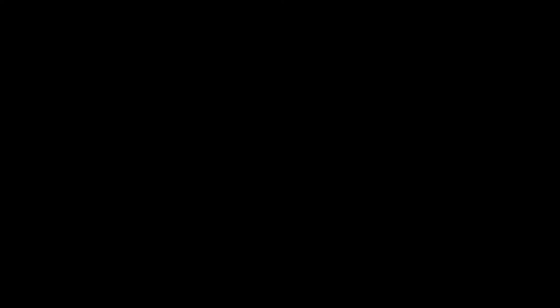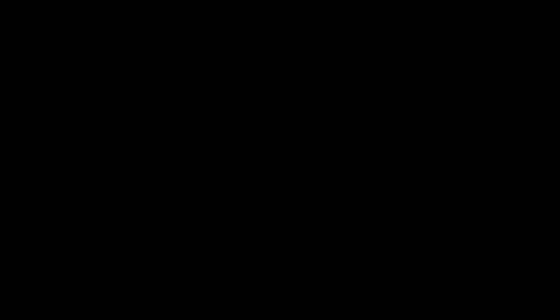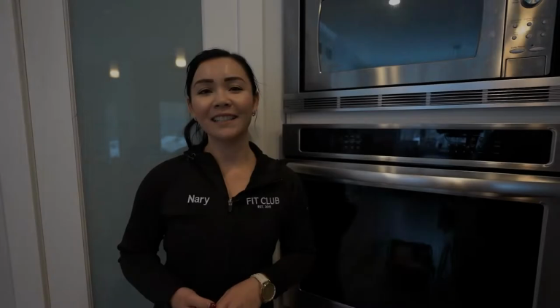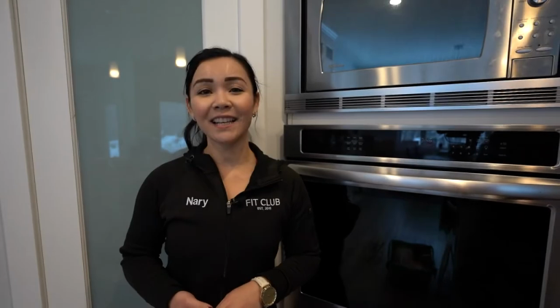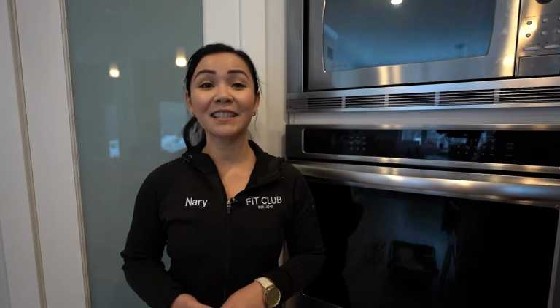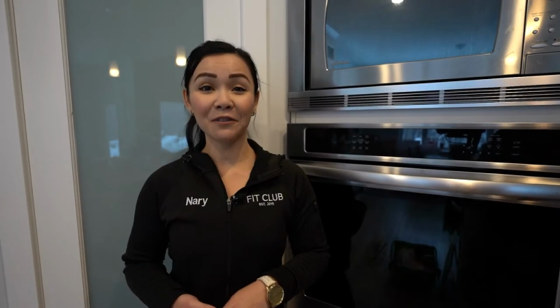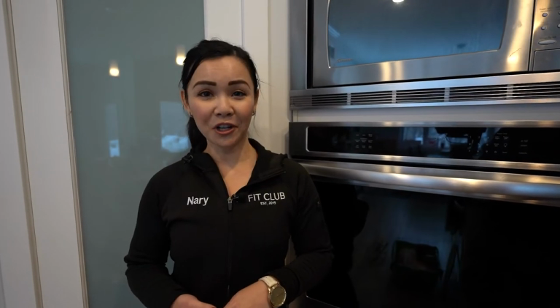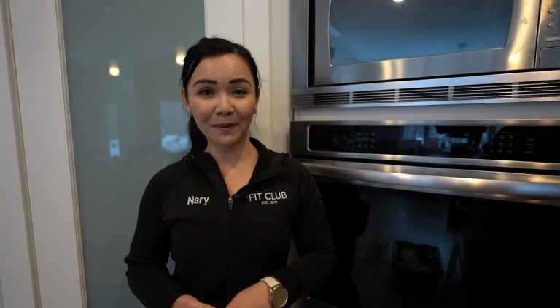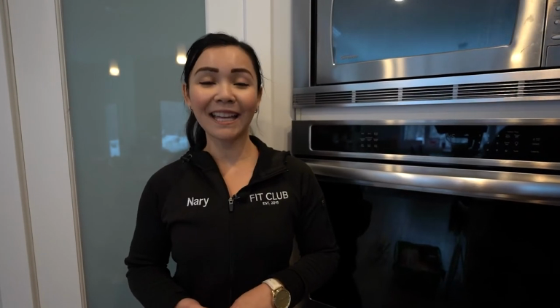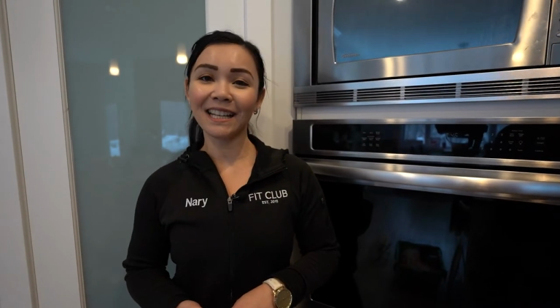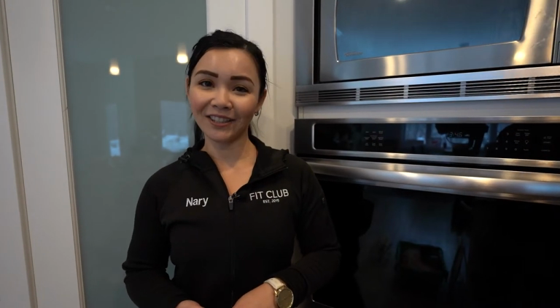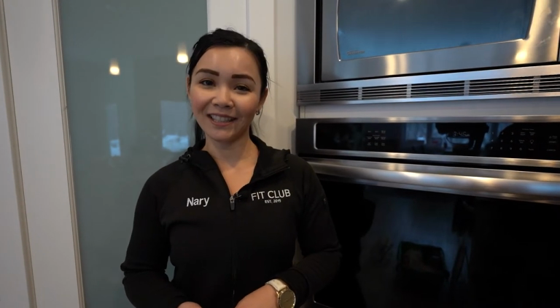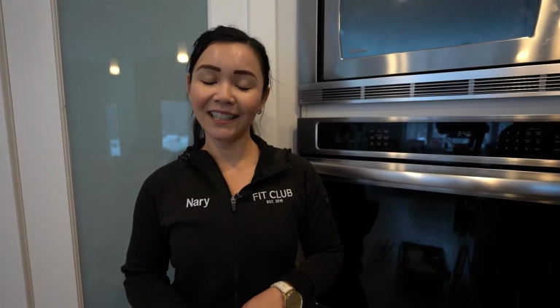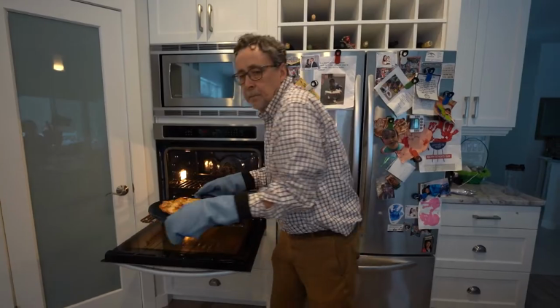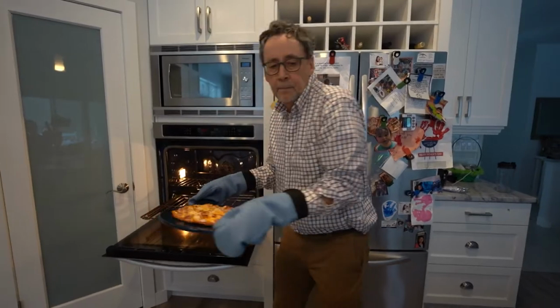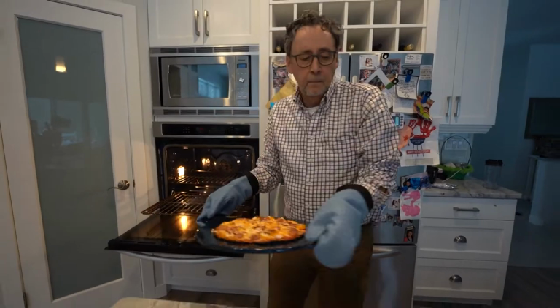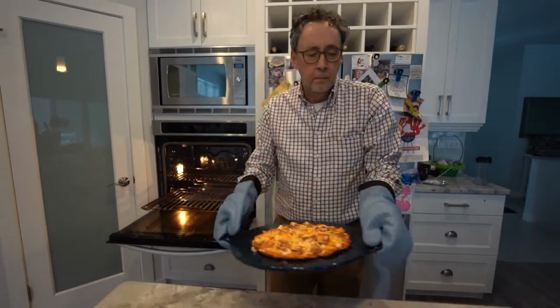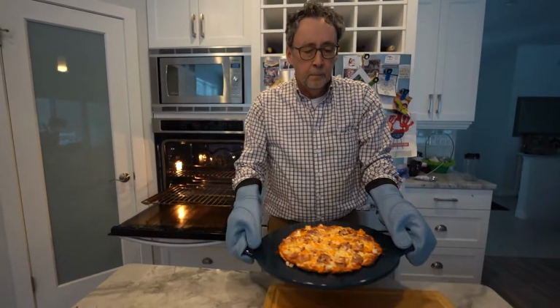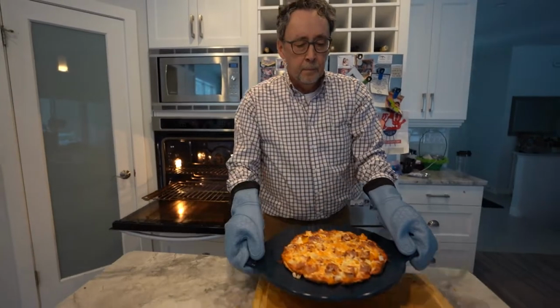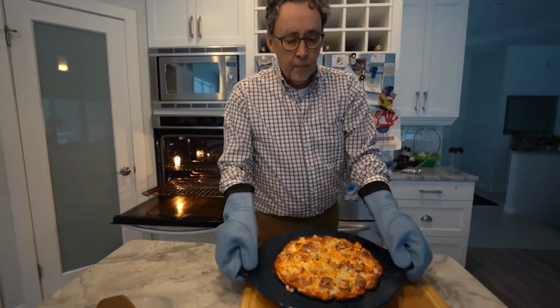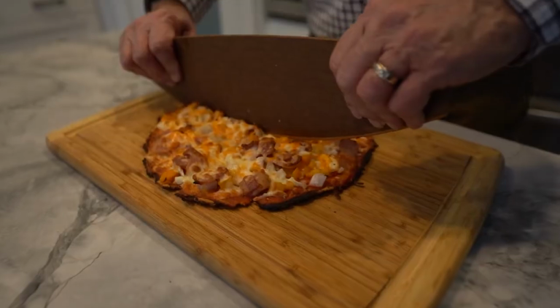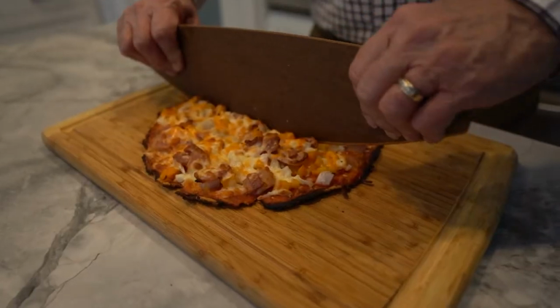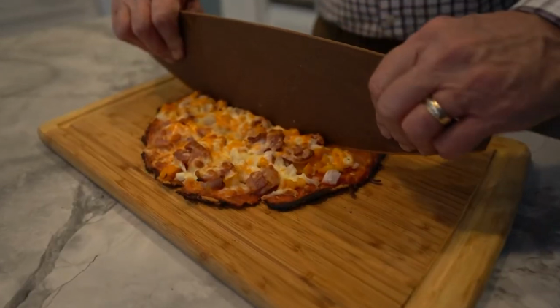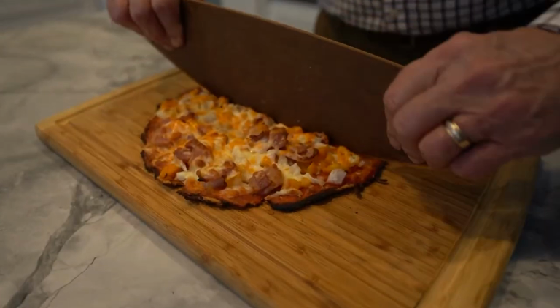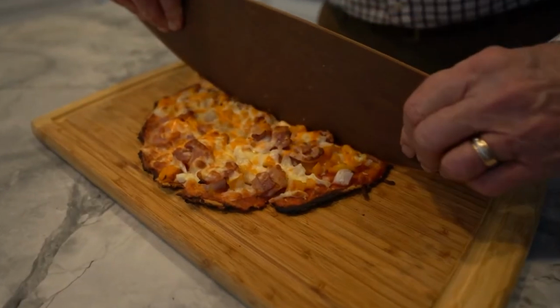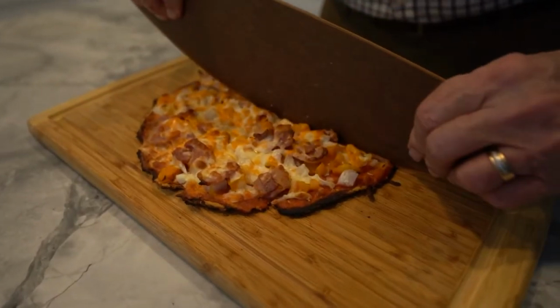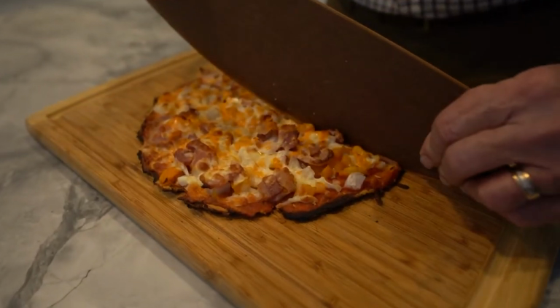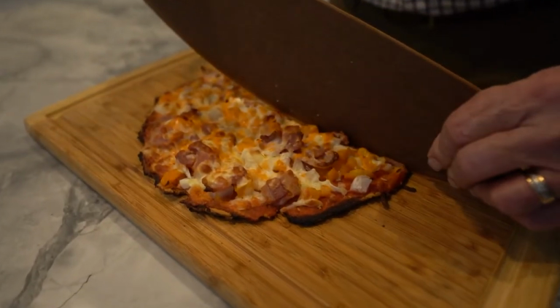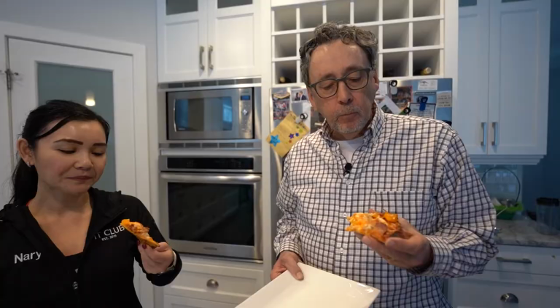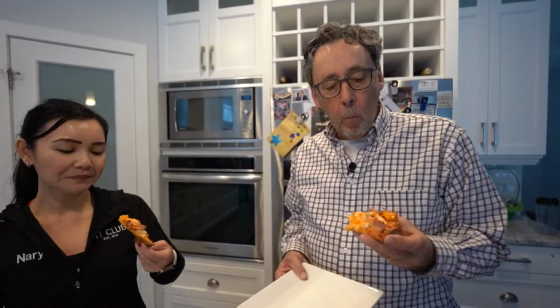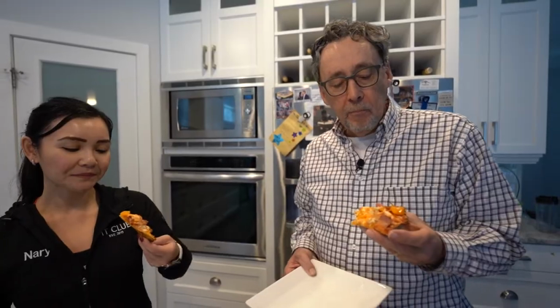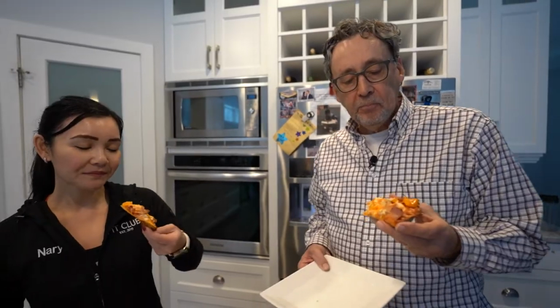Pizza that is low carb and healthy. It is high in protein, high in fiber, and very low in net carbs.